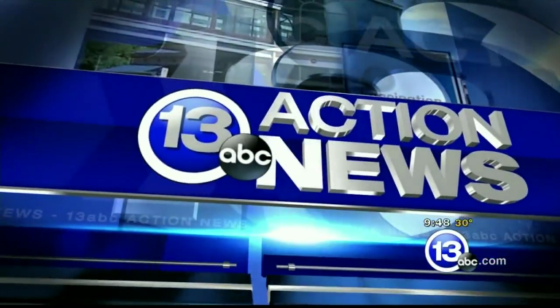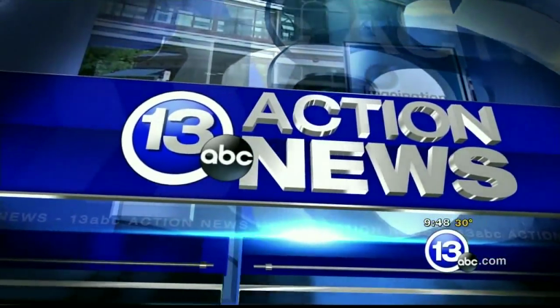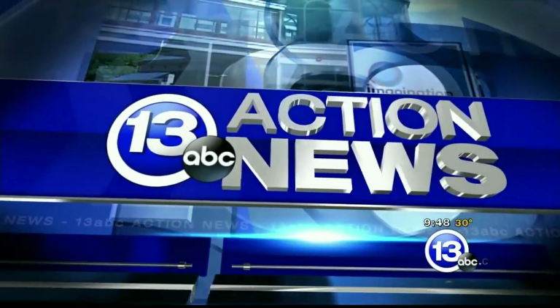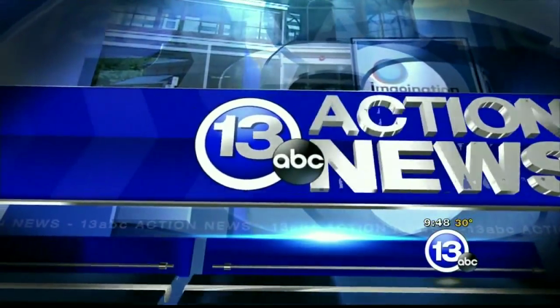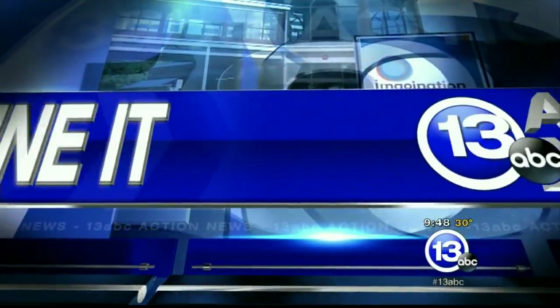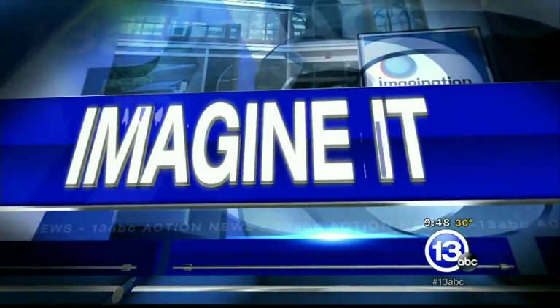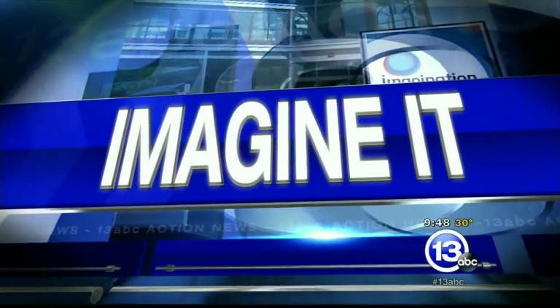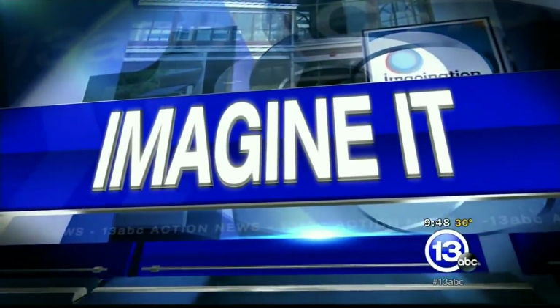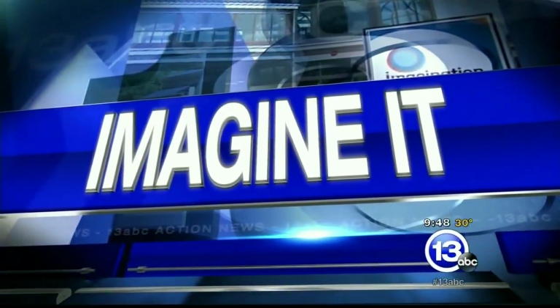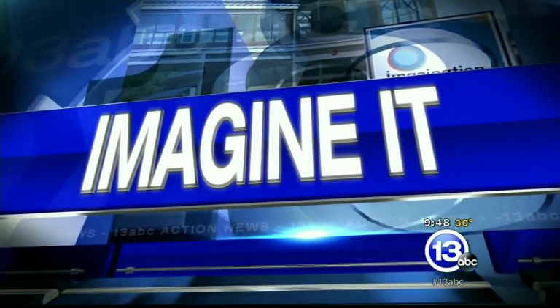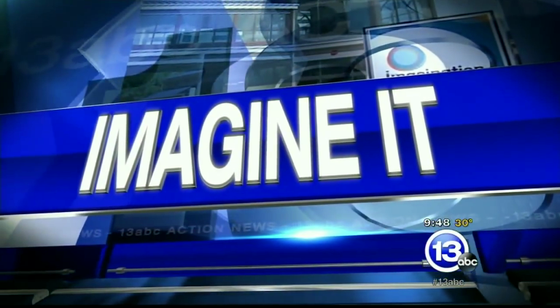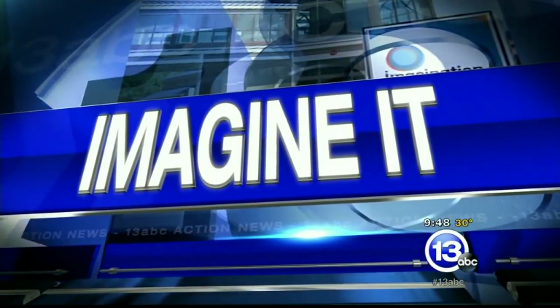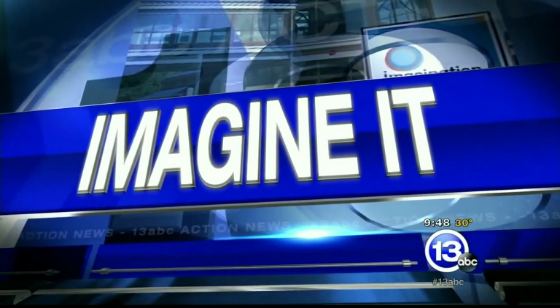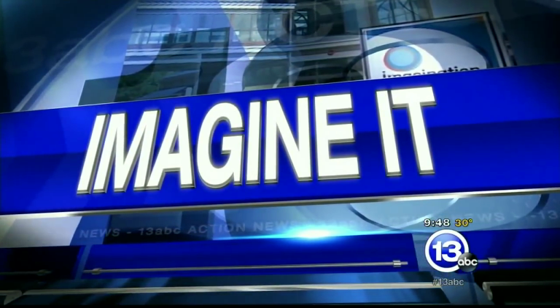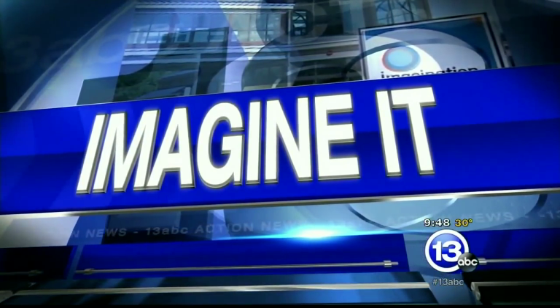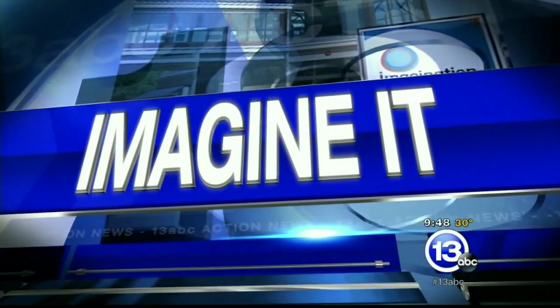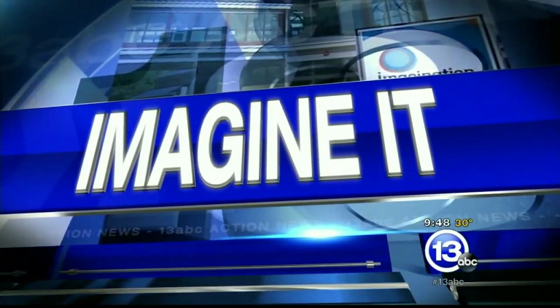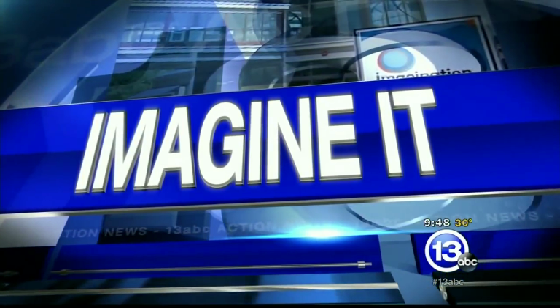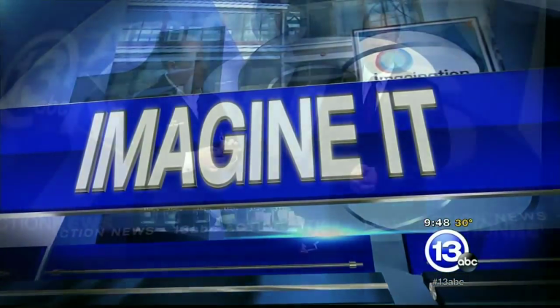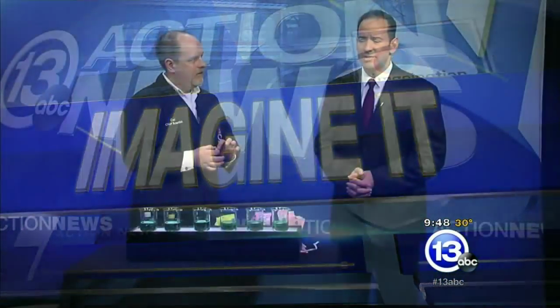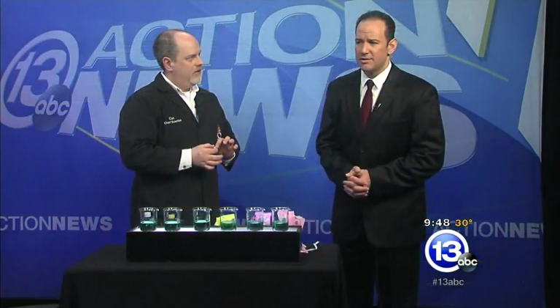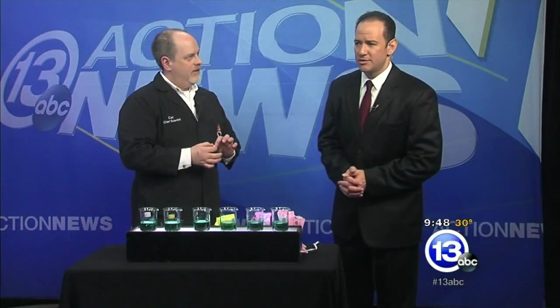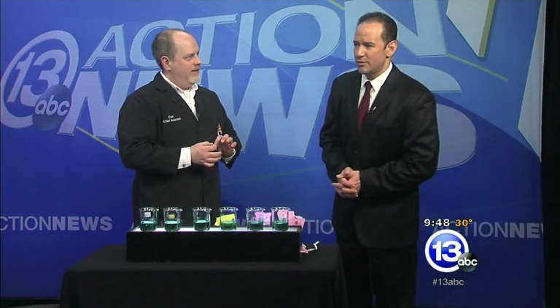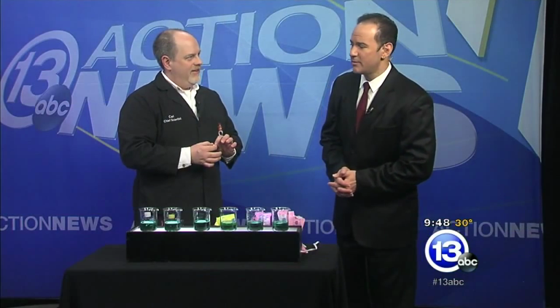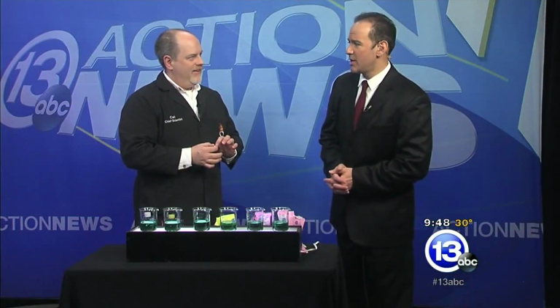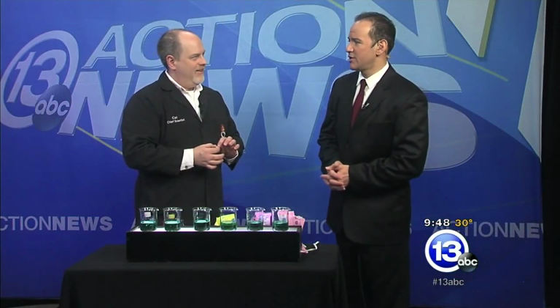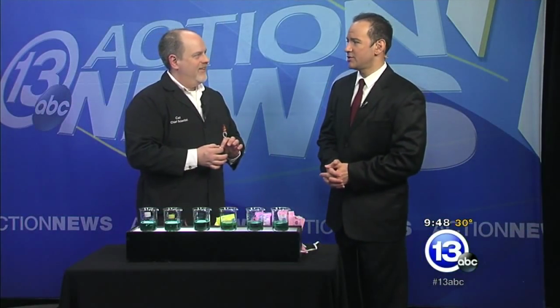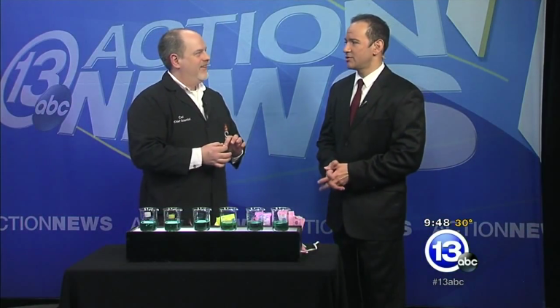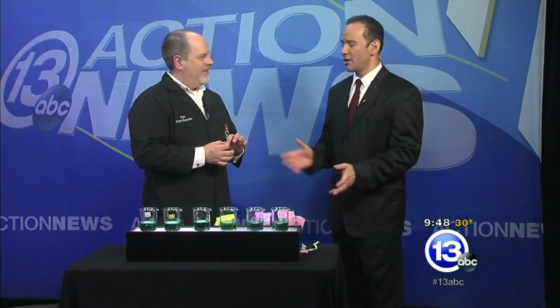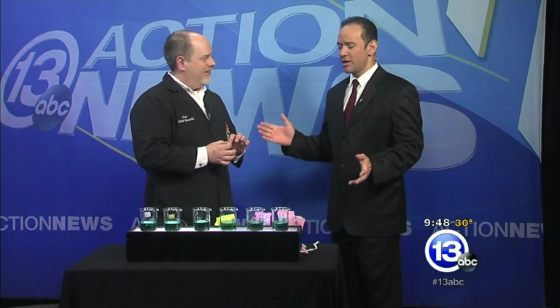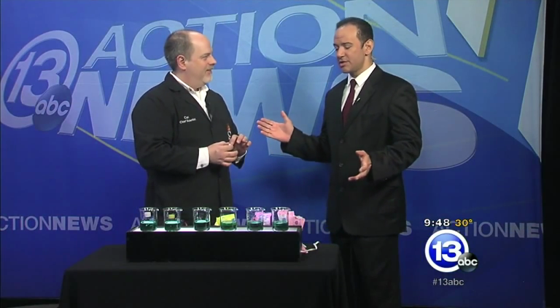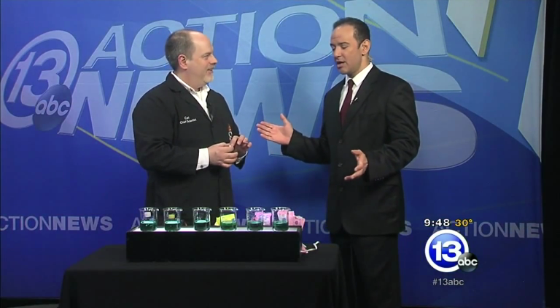9:48 on this Saturday morning, time now for Imagine It. We have the chief scientist from the Imagination Station, Carl Nelson here.